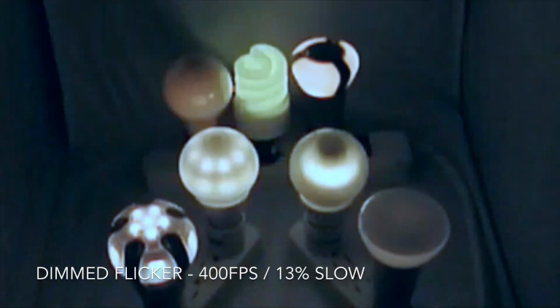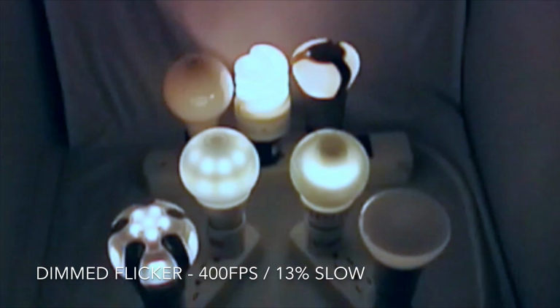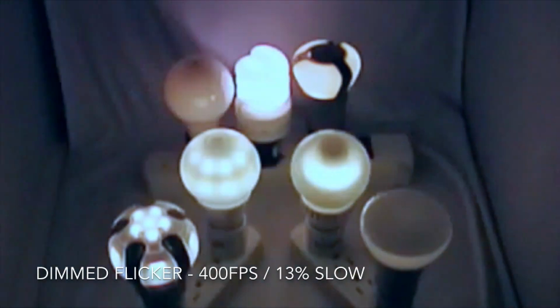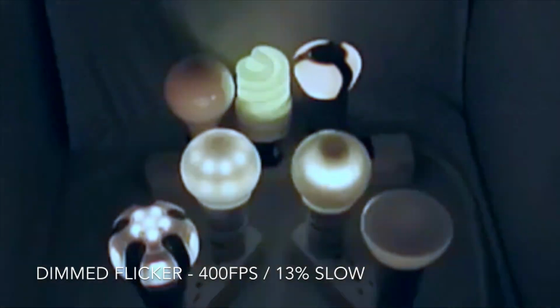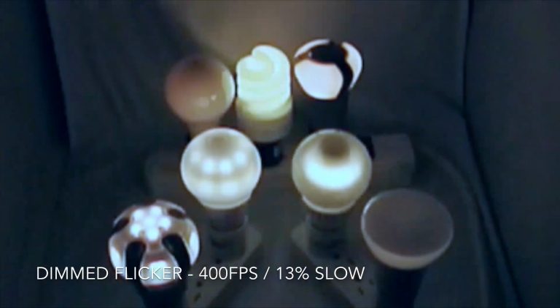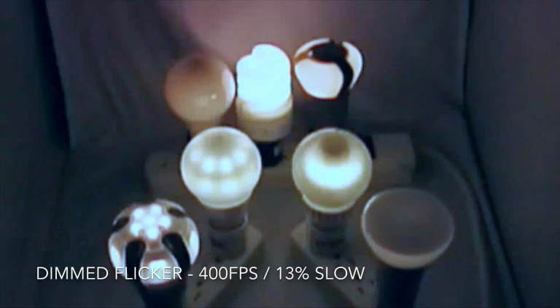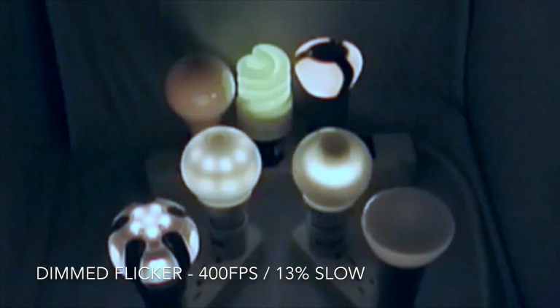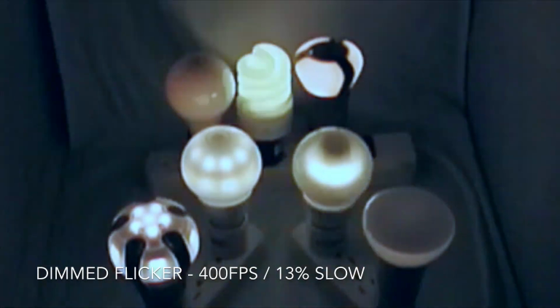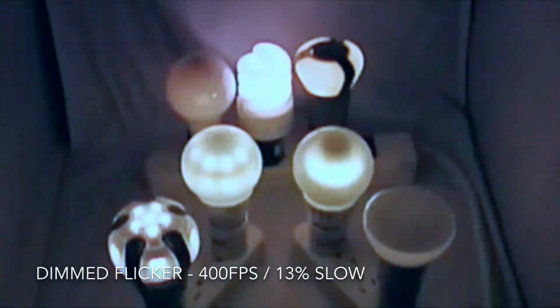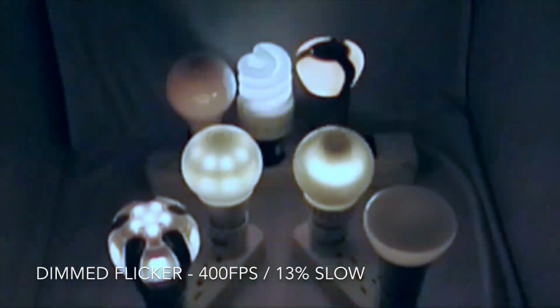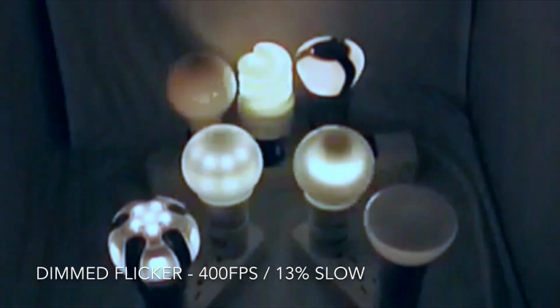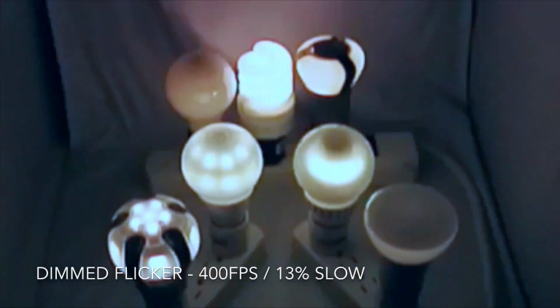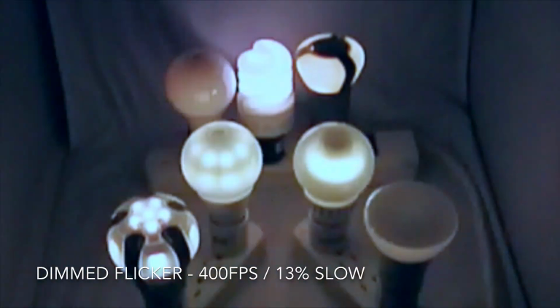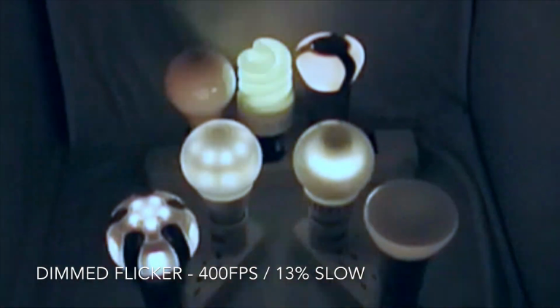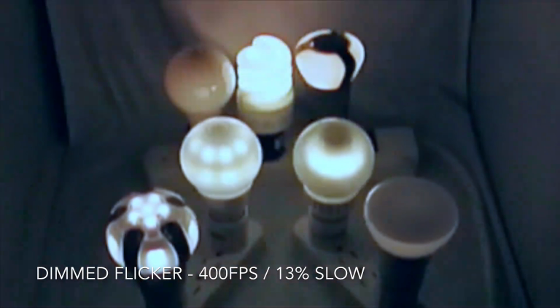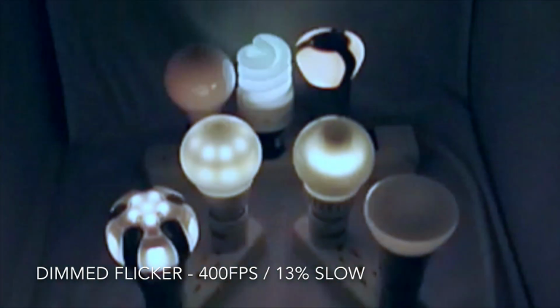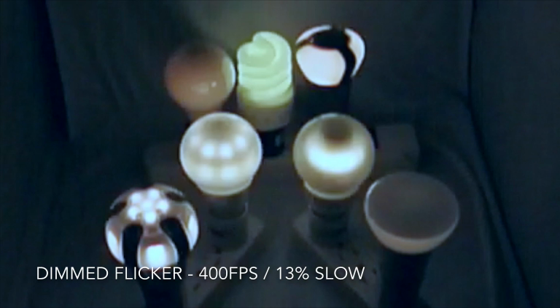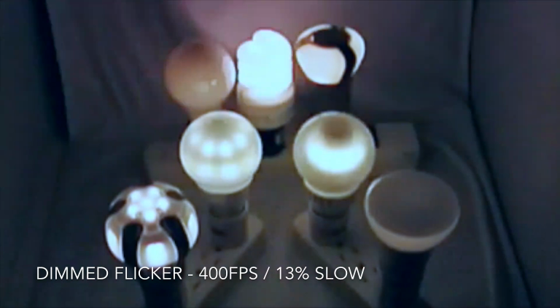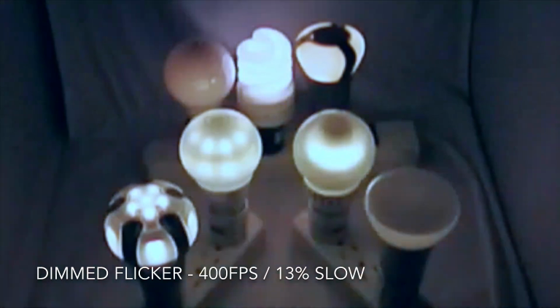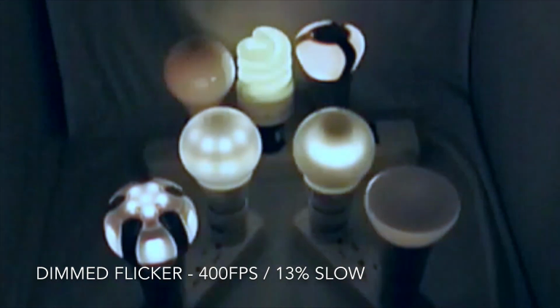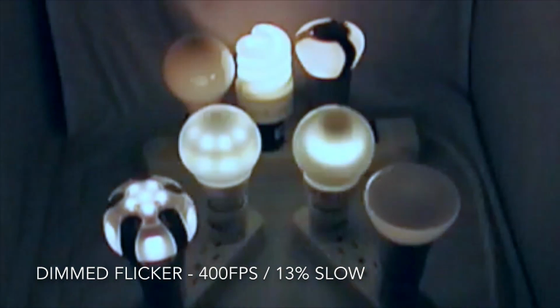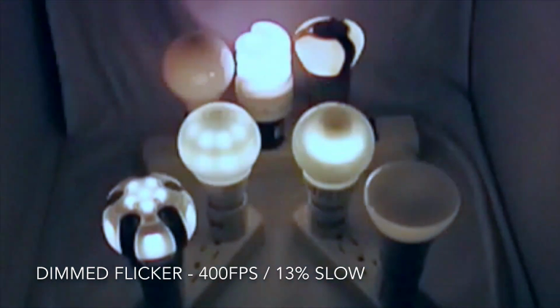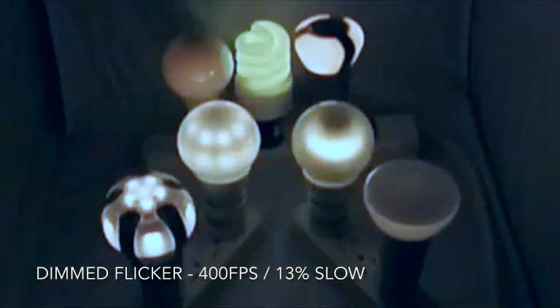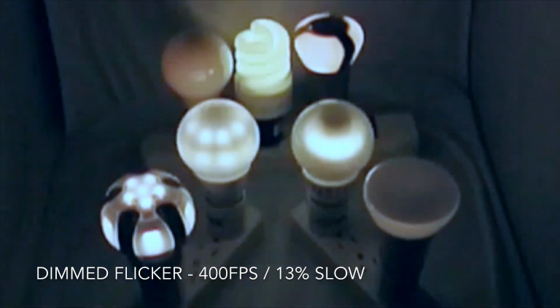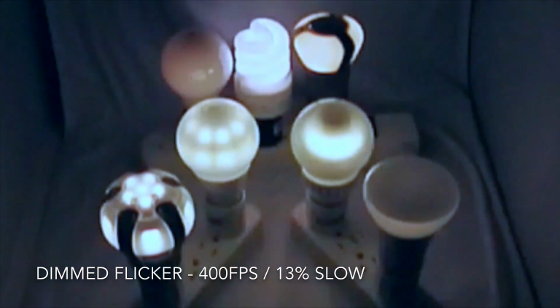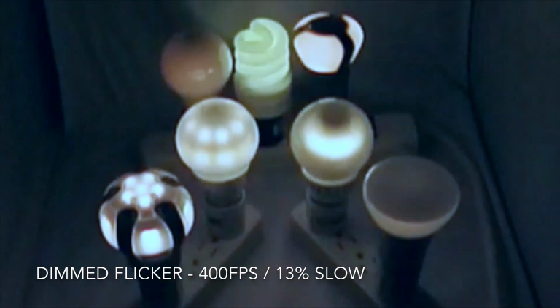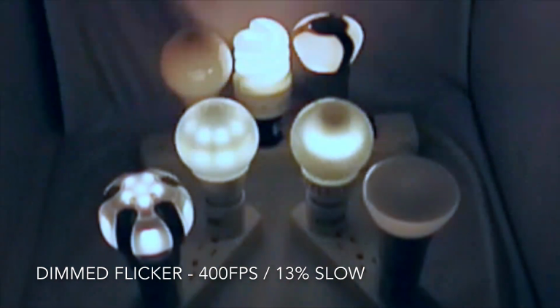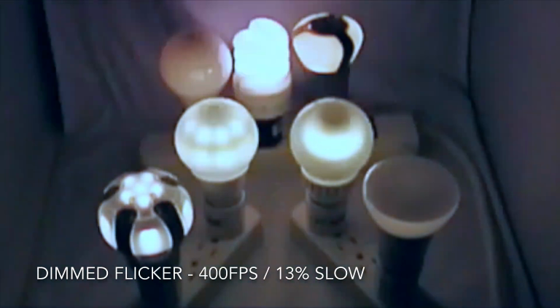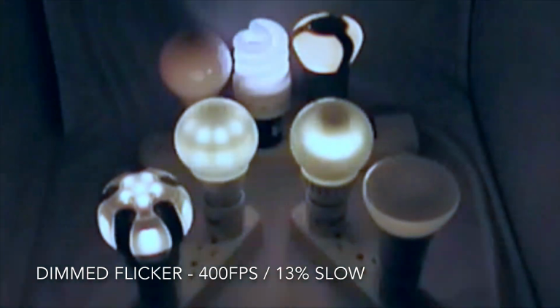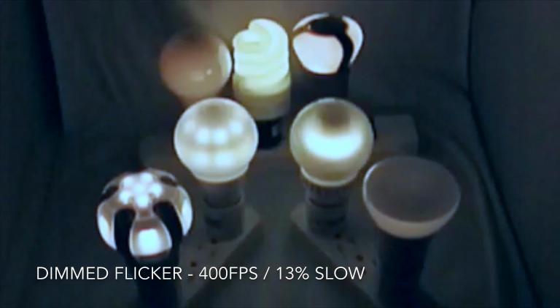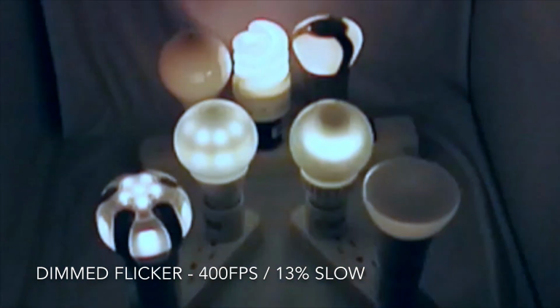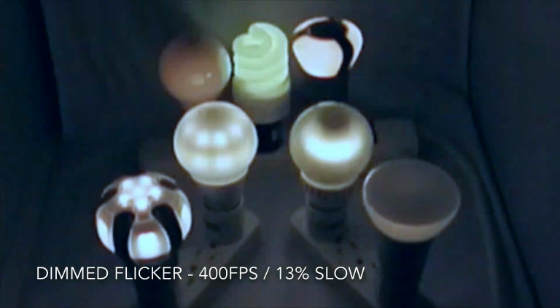With the dimmer turned down about 50%, flicker is no worse with the LEDs; however, the dimmable CFL is really bad.